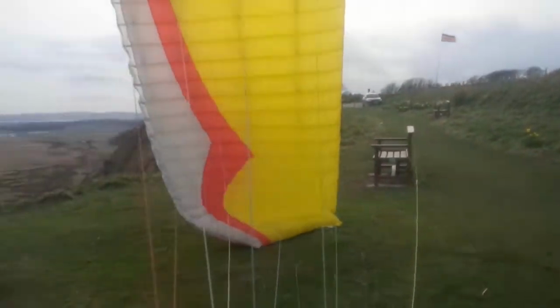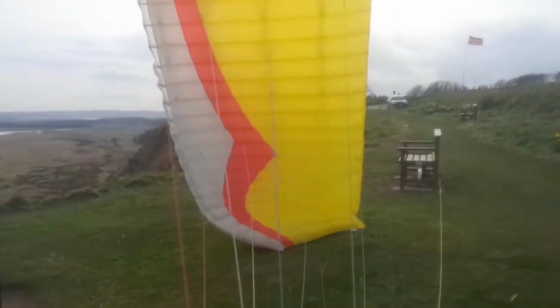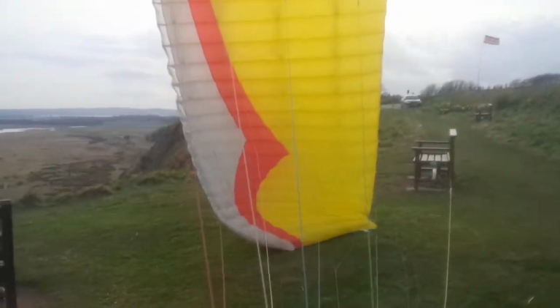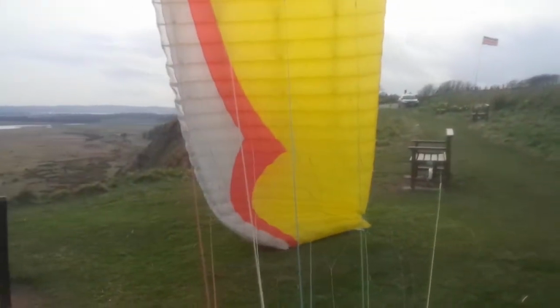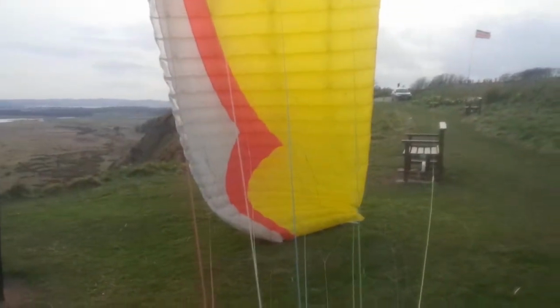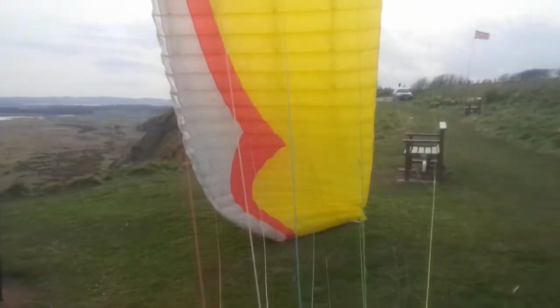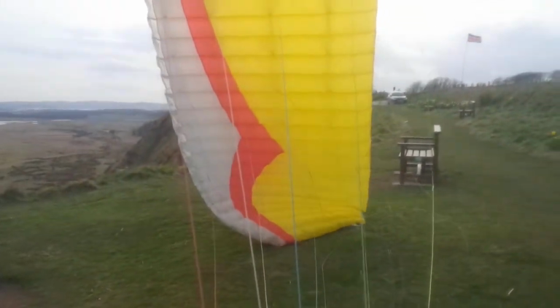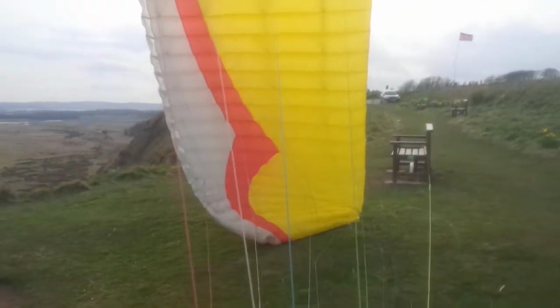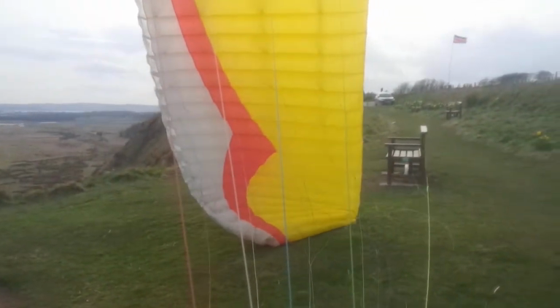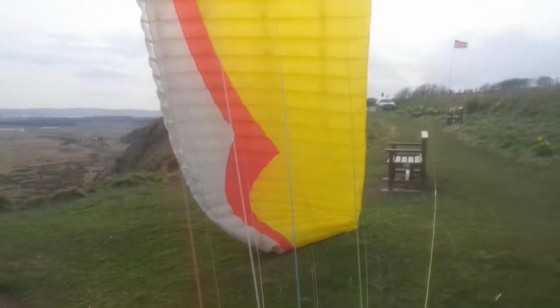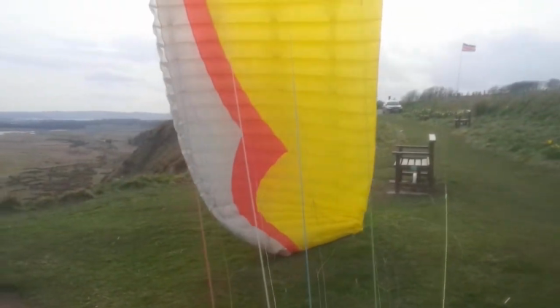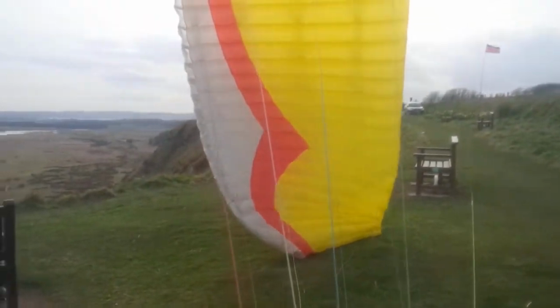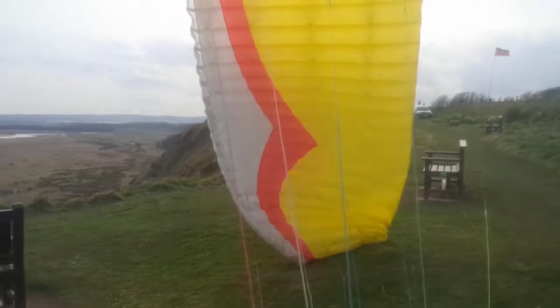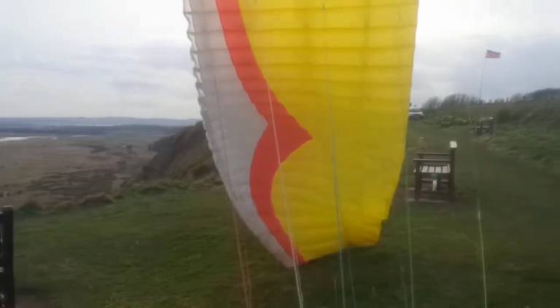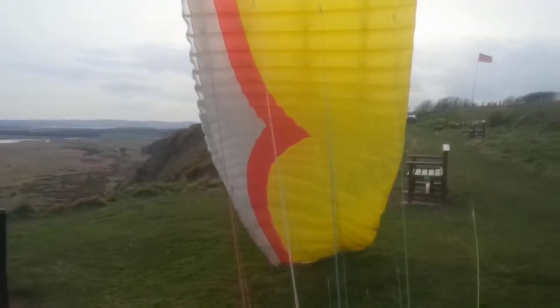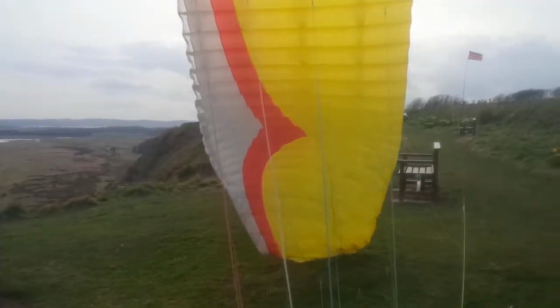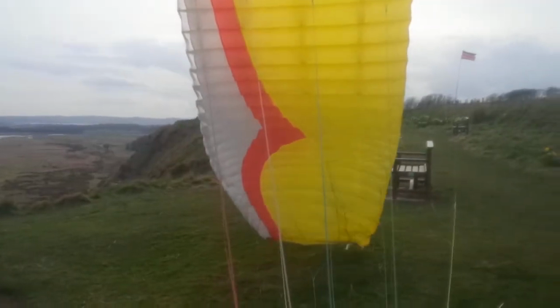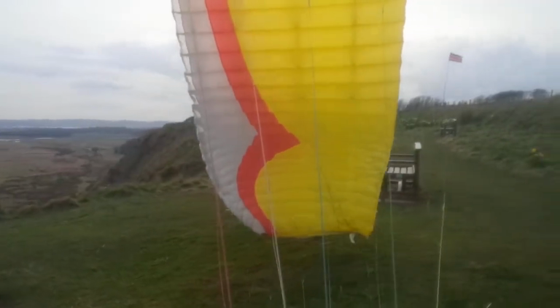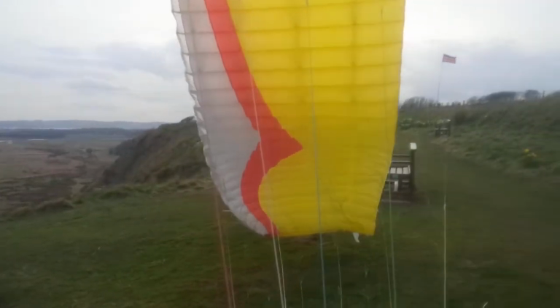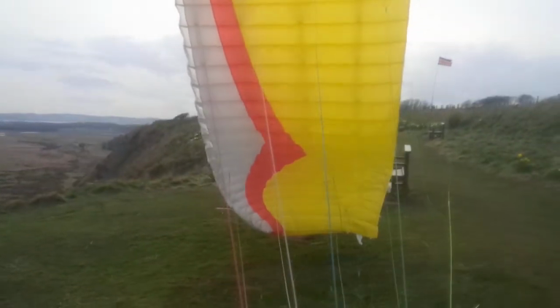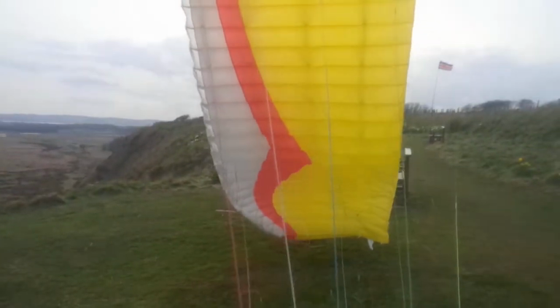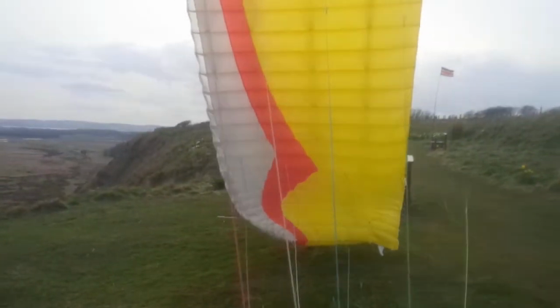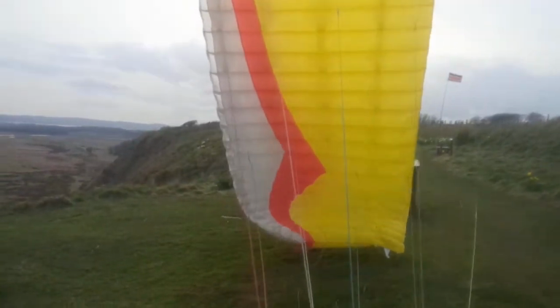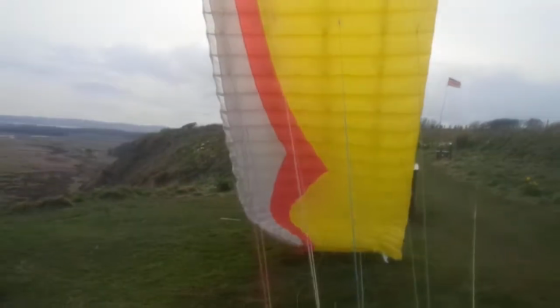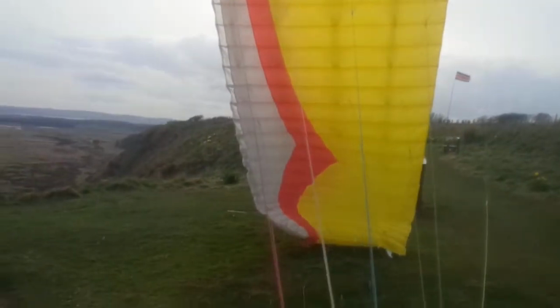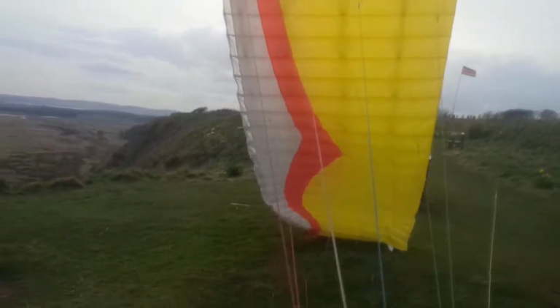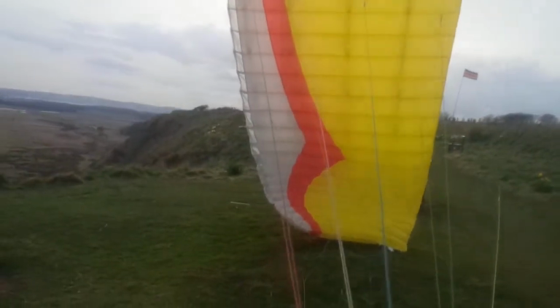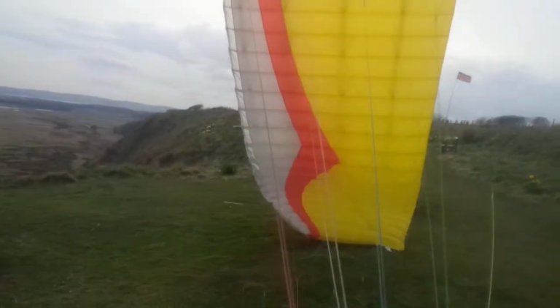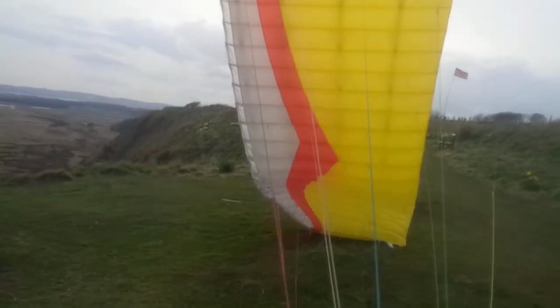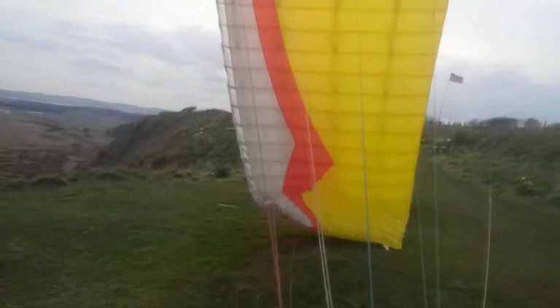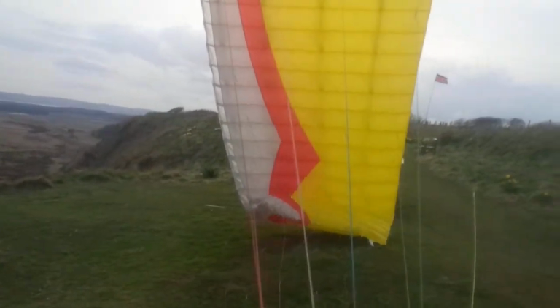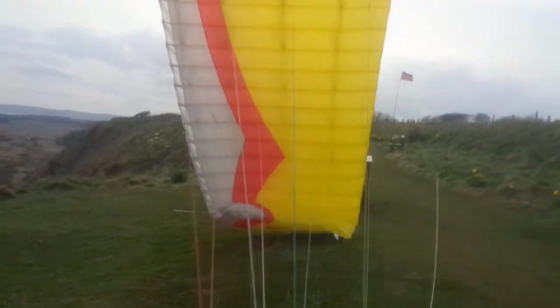I've been going out, demoing big ears, coming straight back to the cliffs and then 180ing back out.